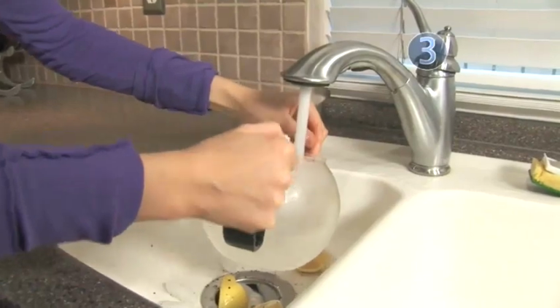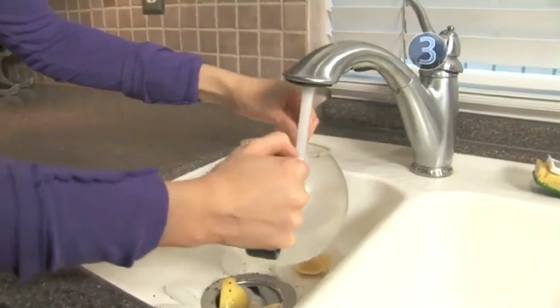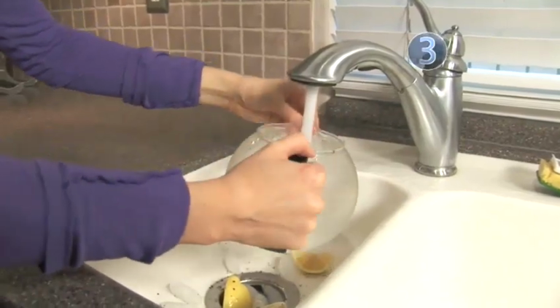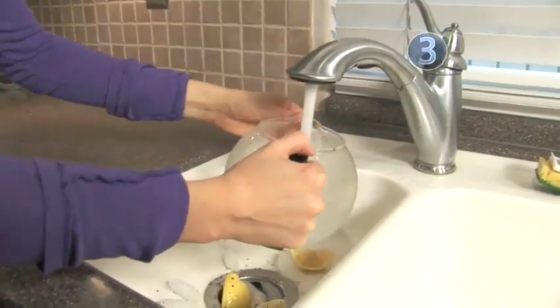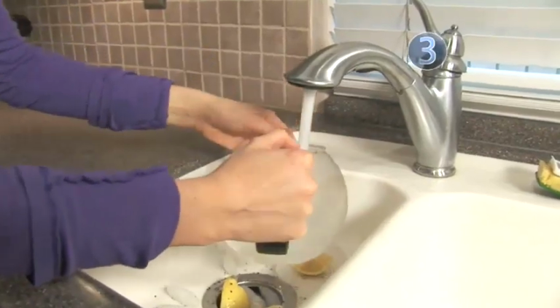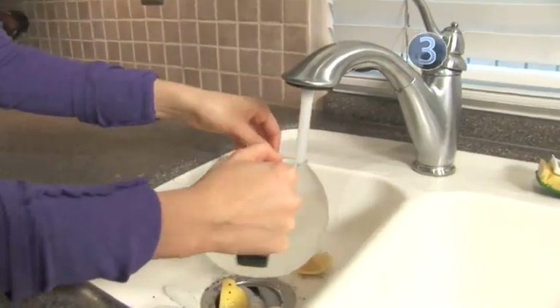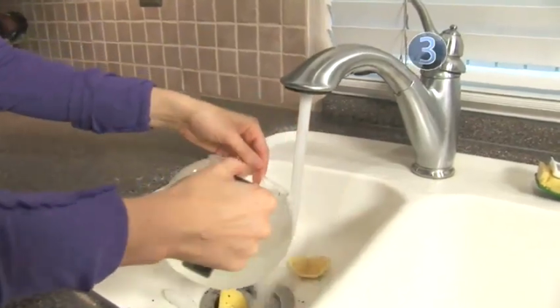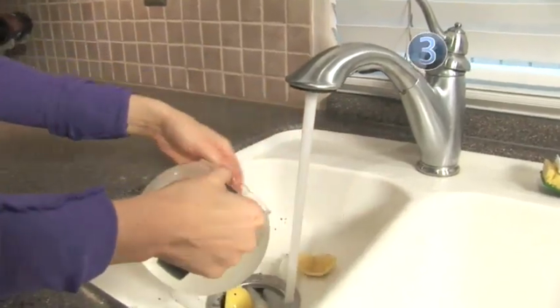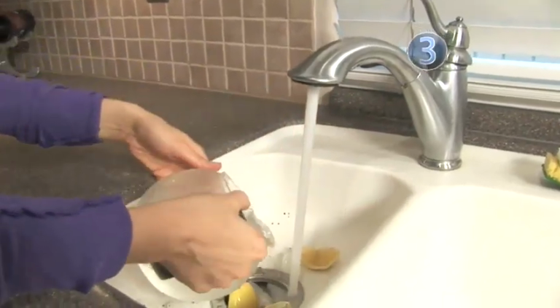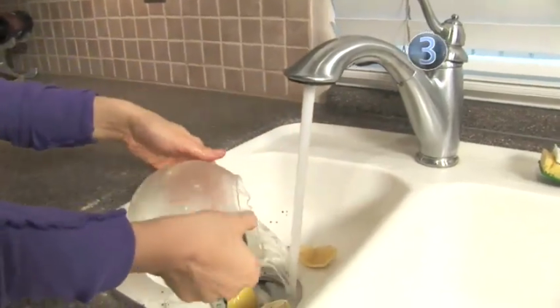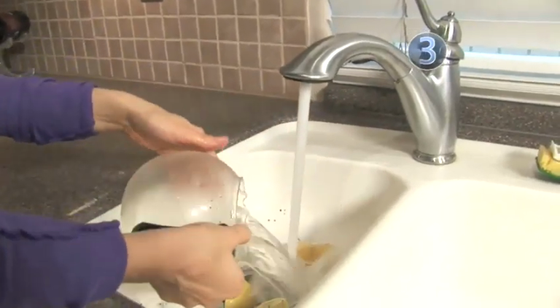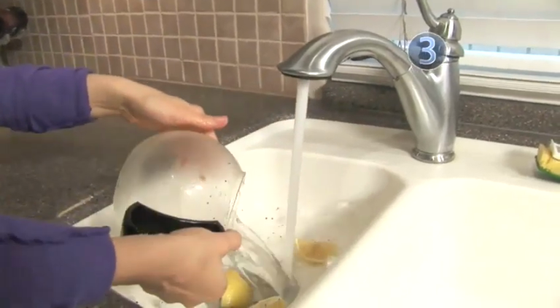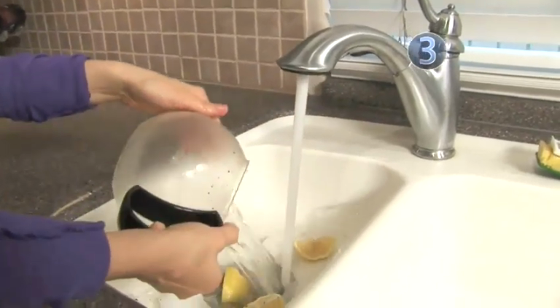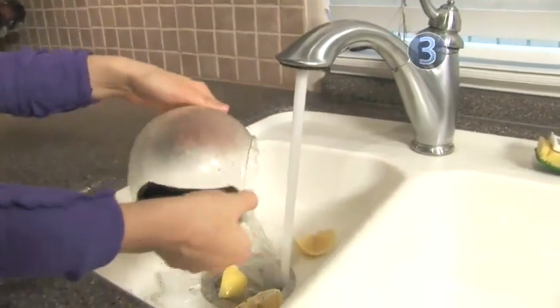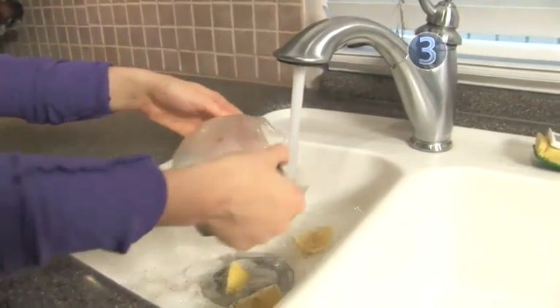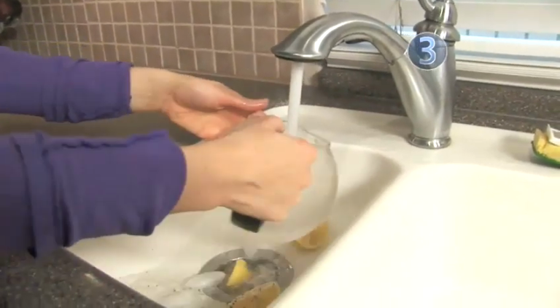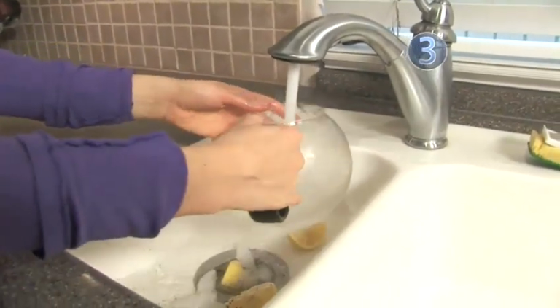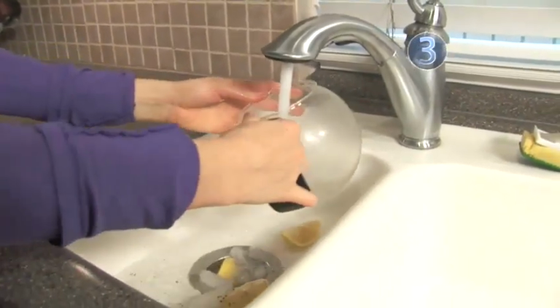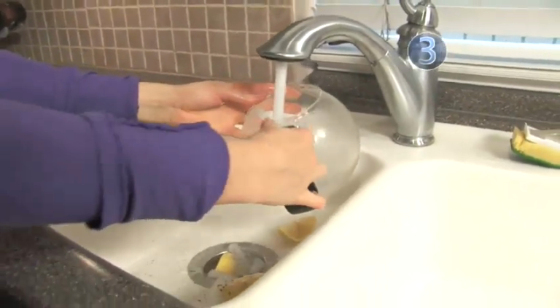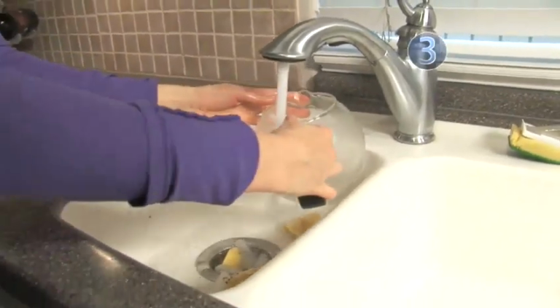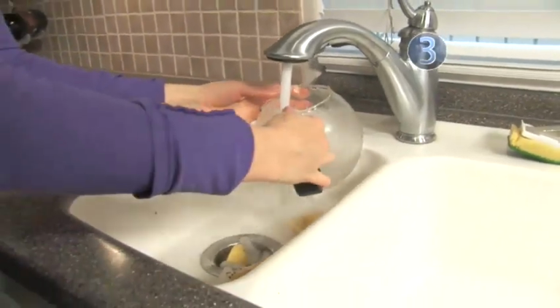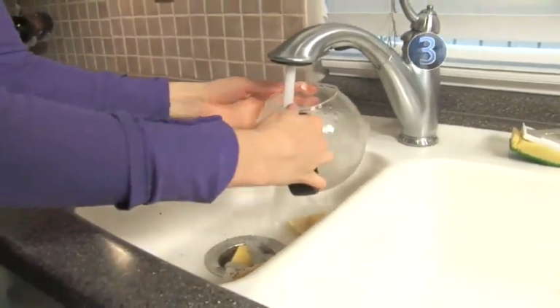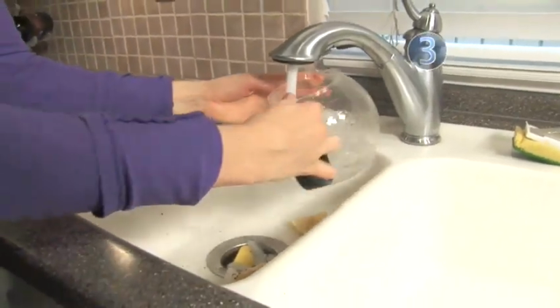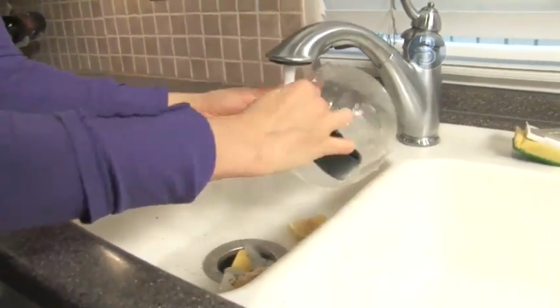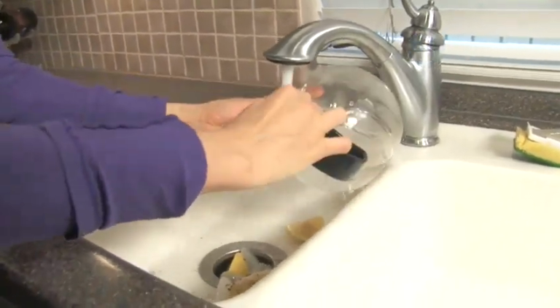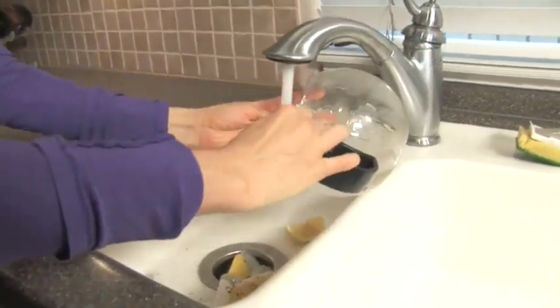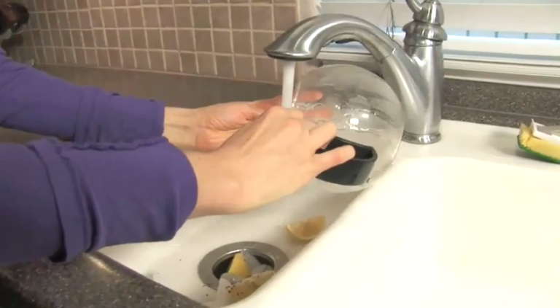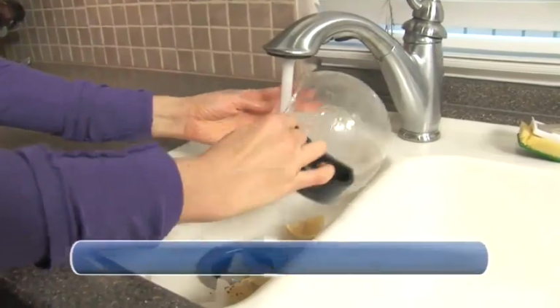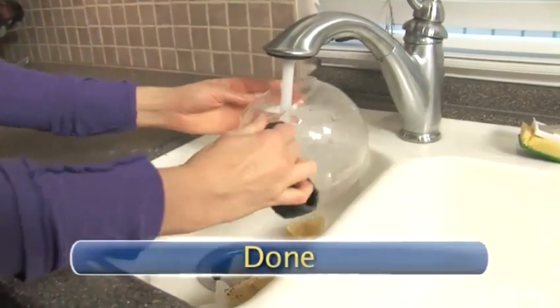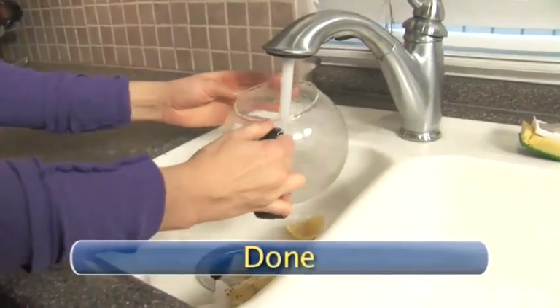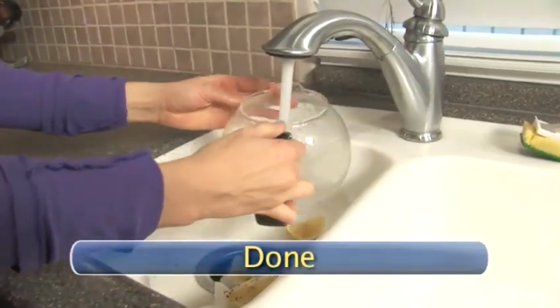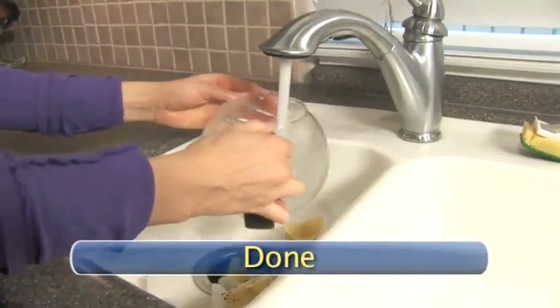If you have any stubborn stains, repeat the process until your pot is clean. Done.